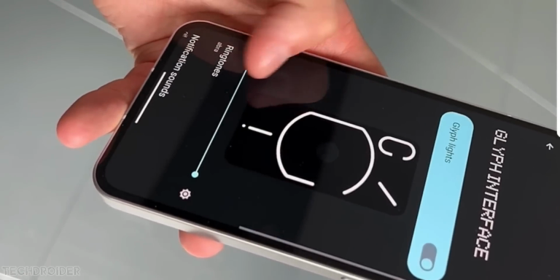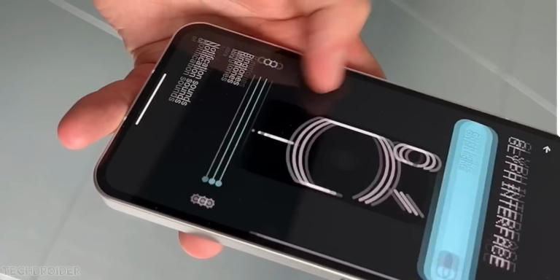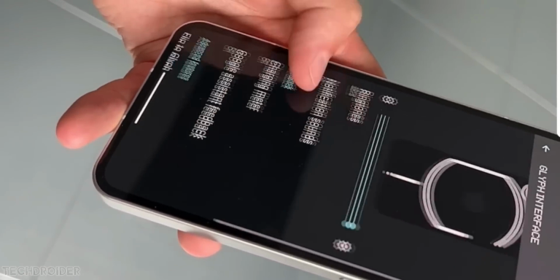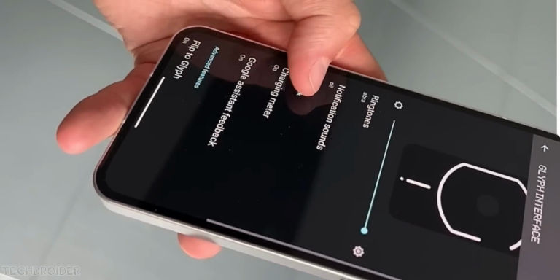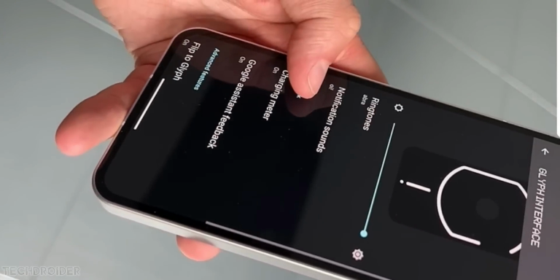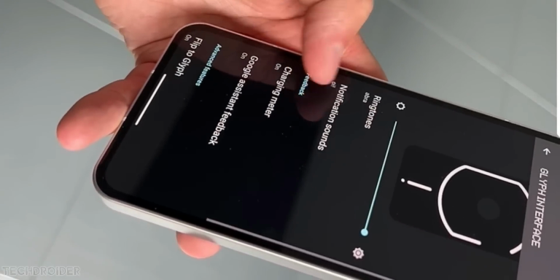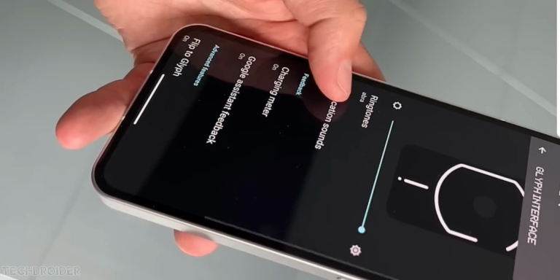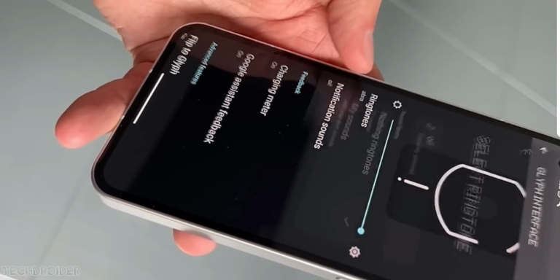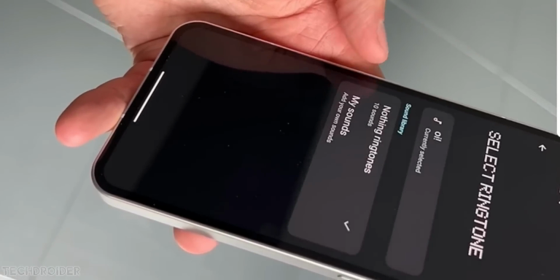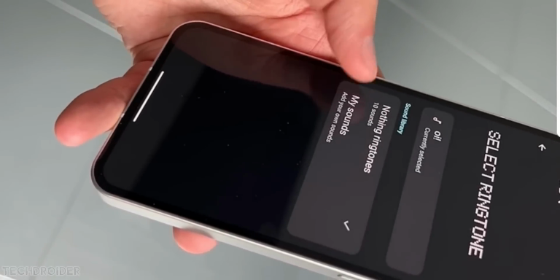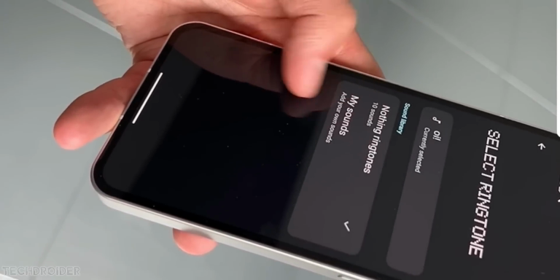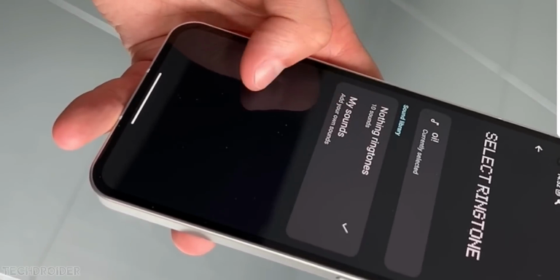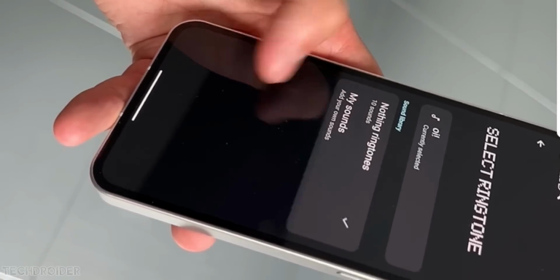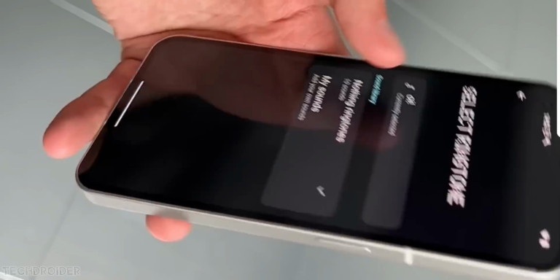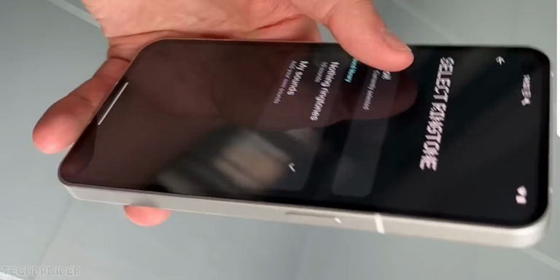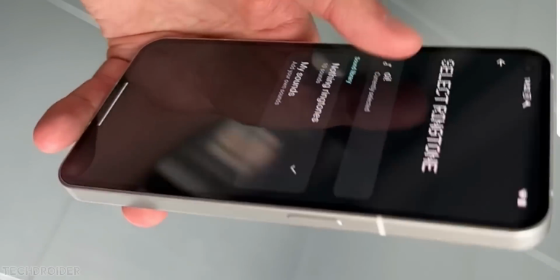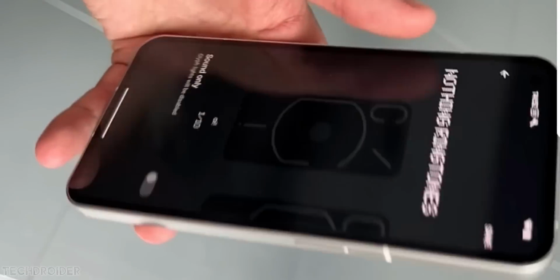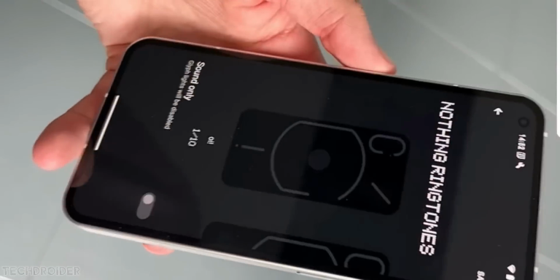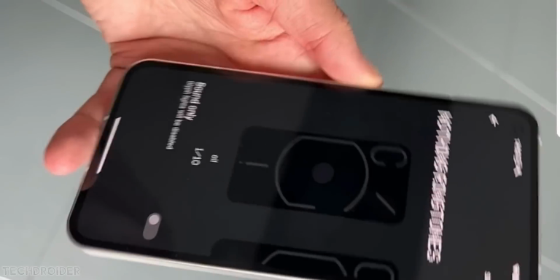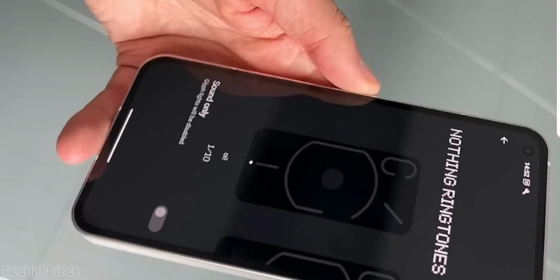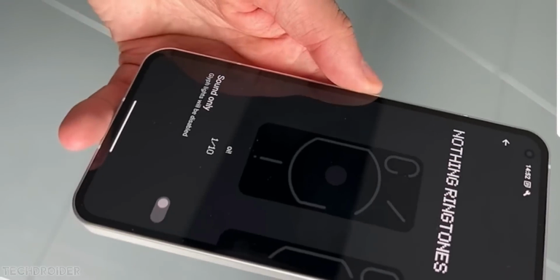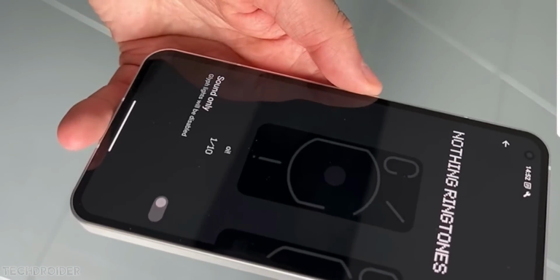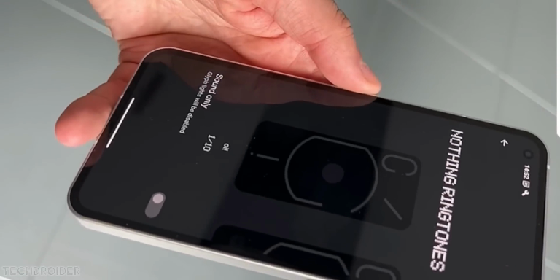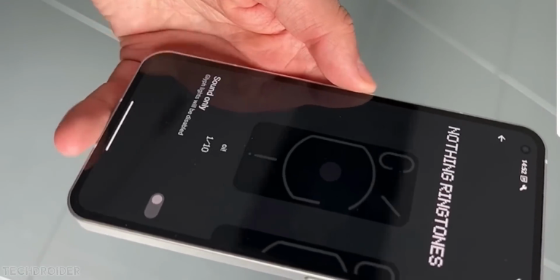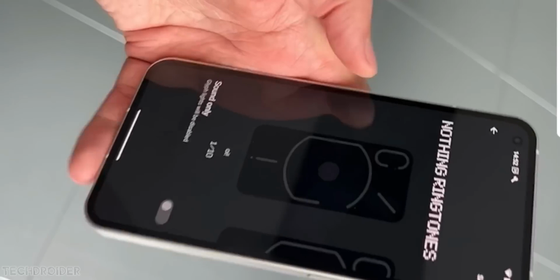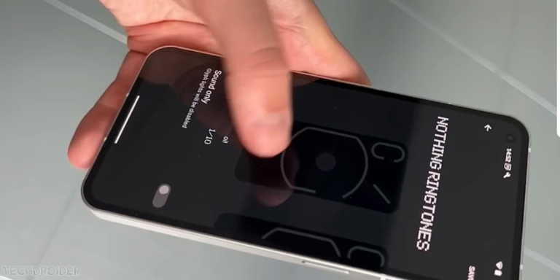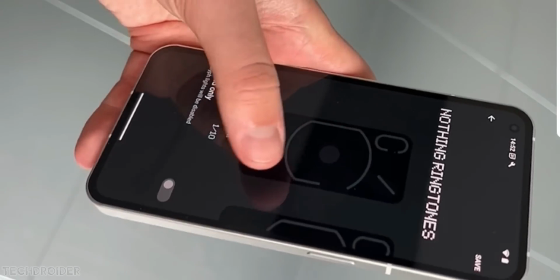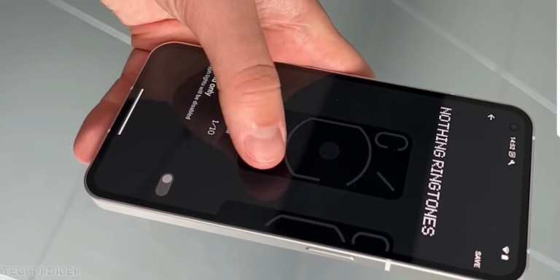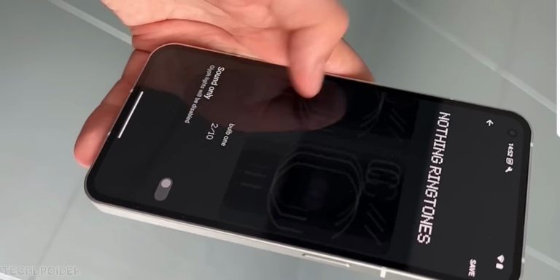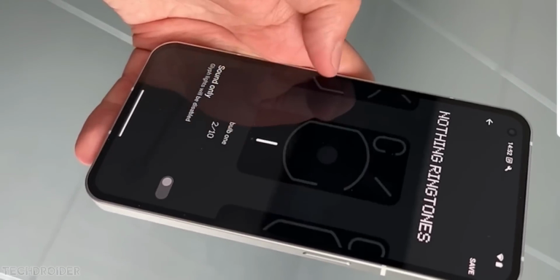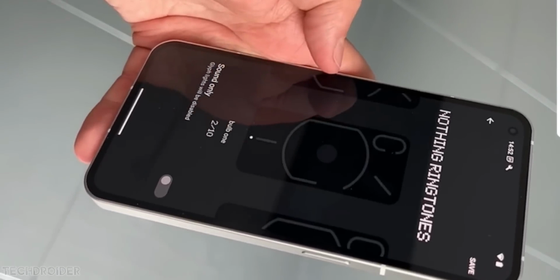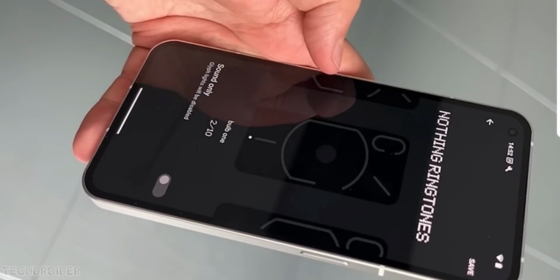They should at least give us wallpaper-based colors, an interface, and the color palette, if not the icons.